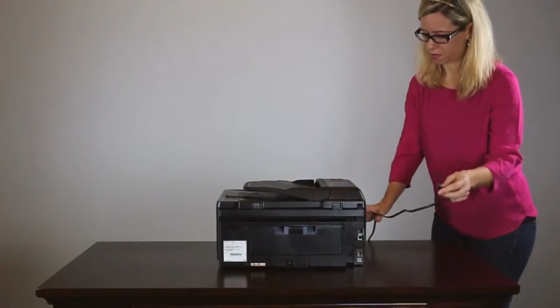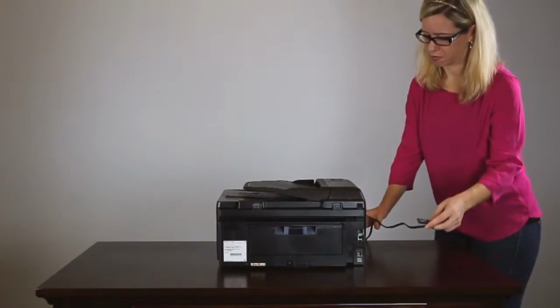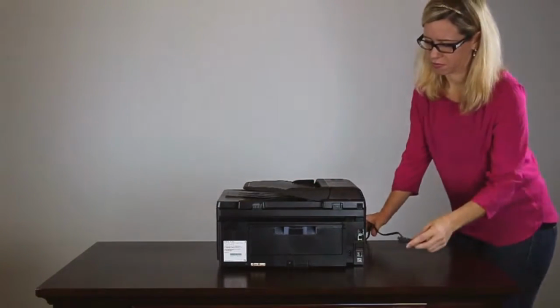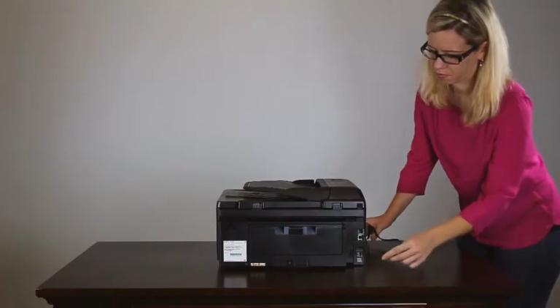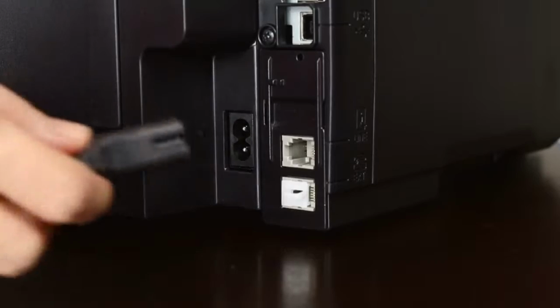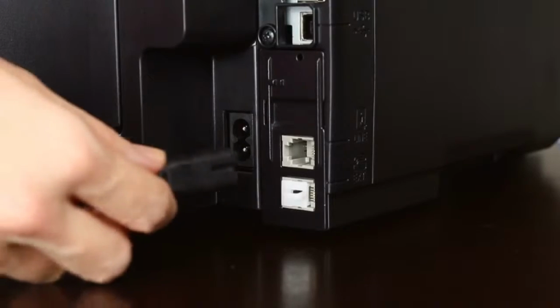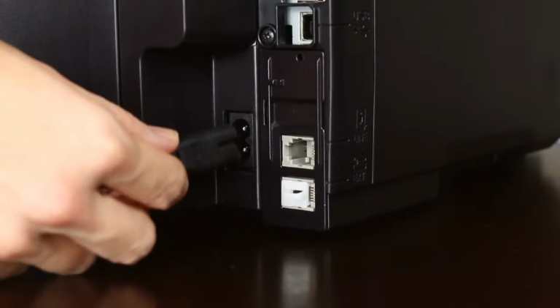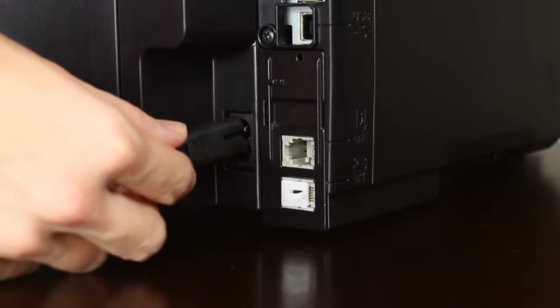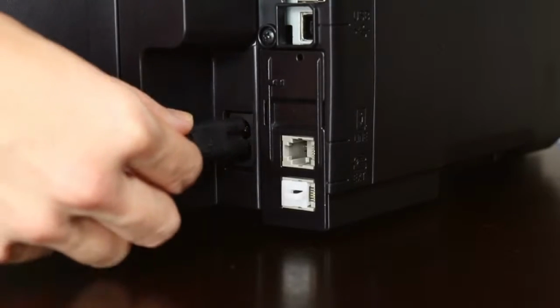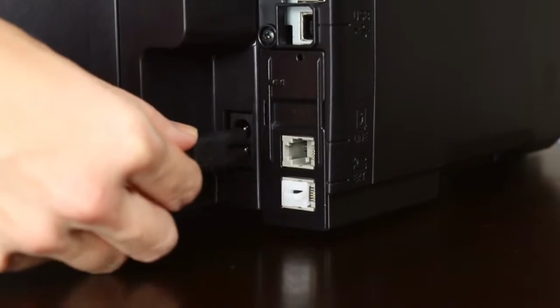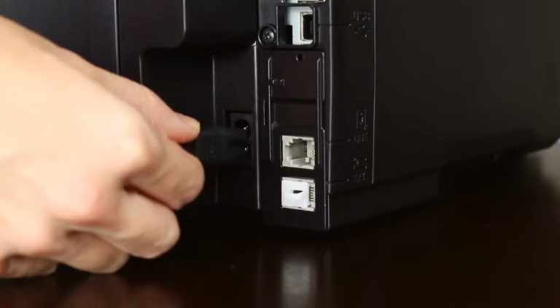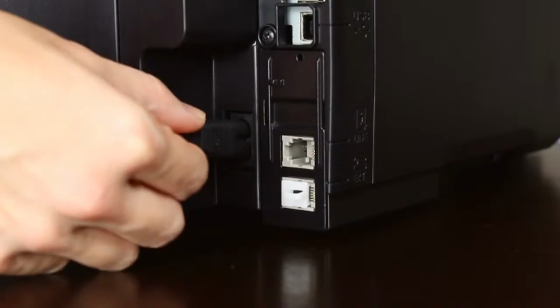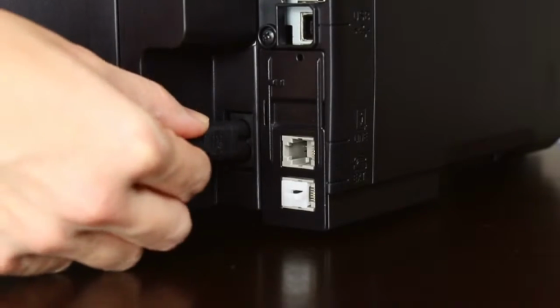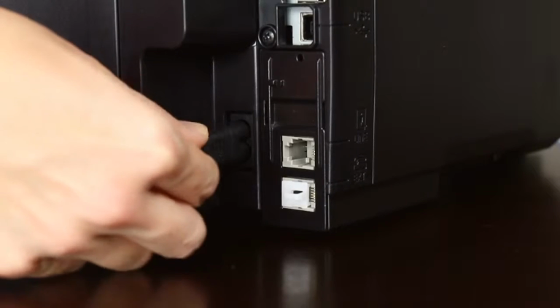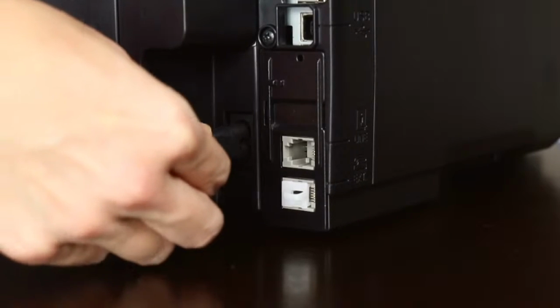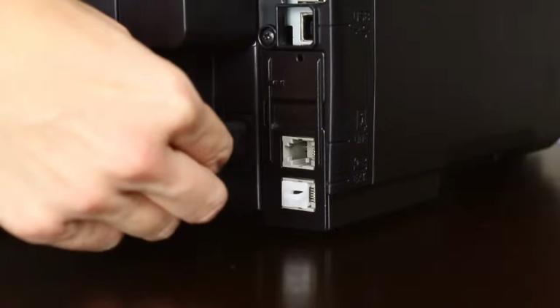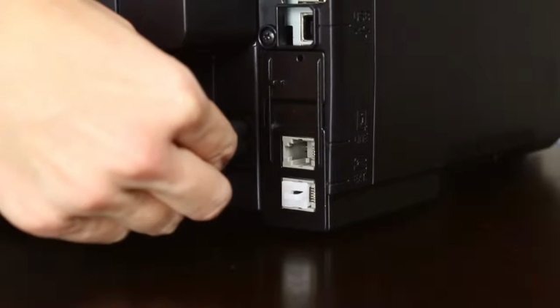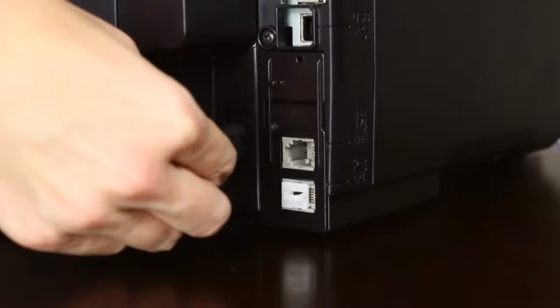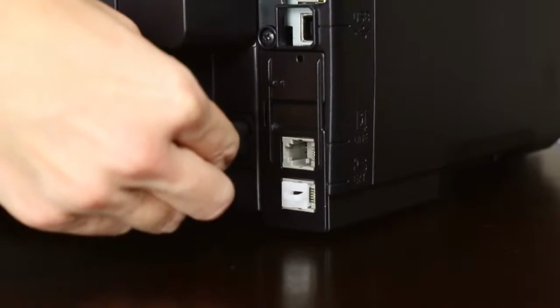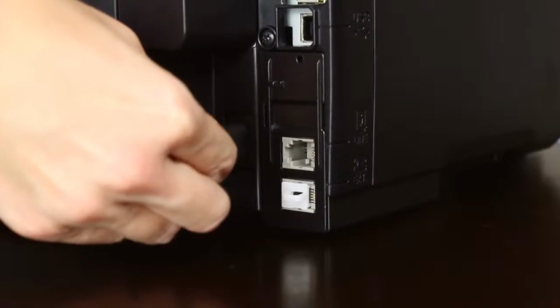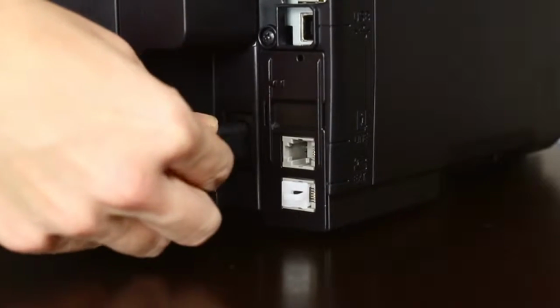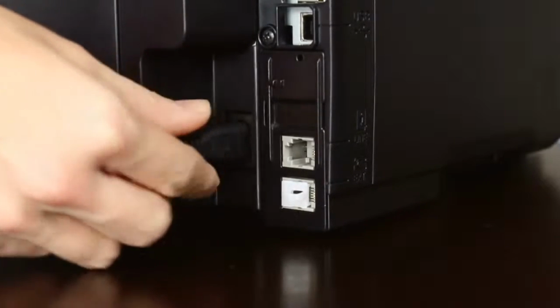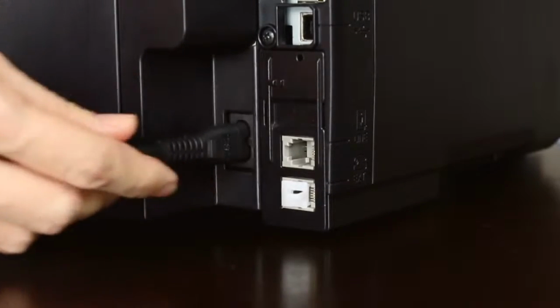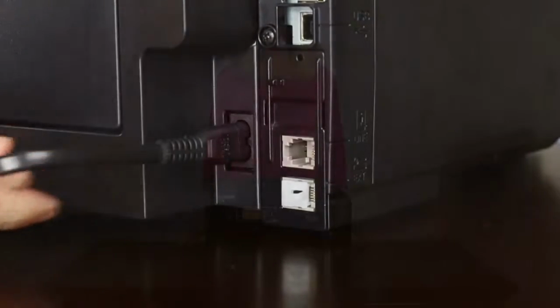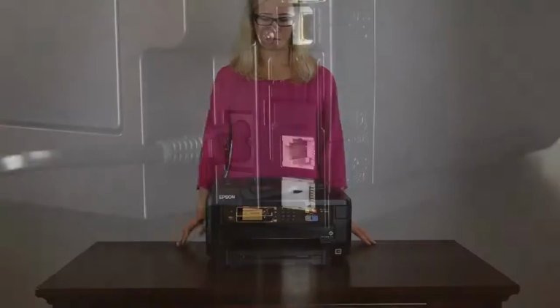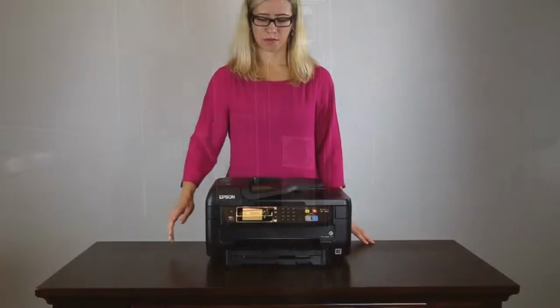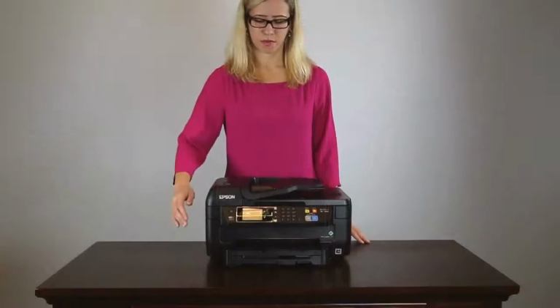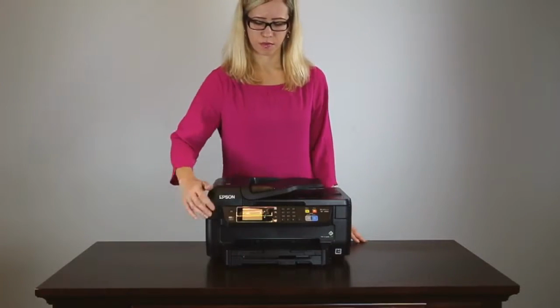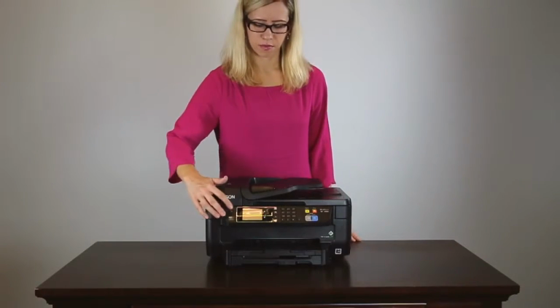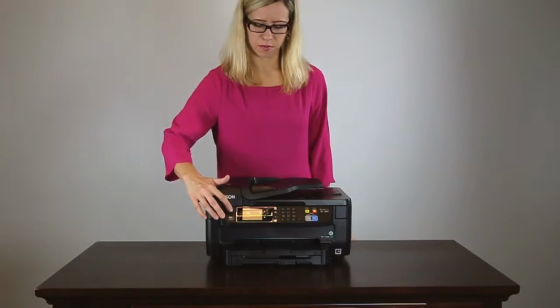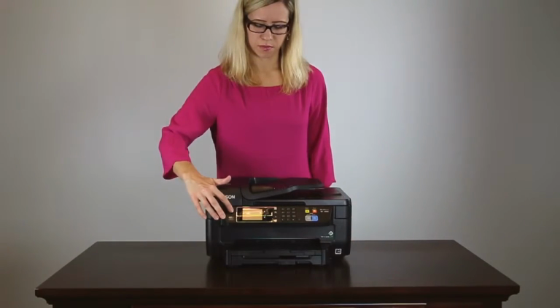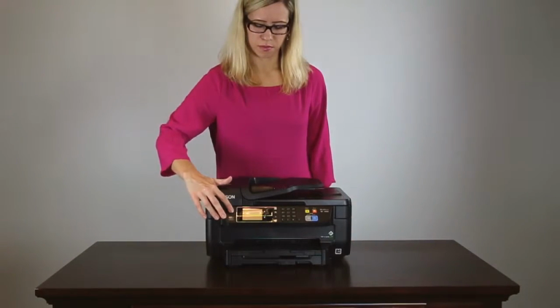Connect the power cord. Plug in the product and press the Power button.